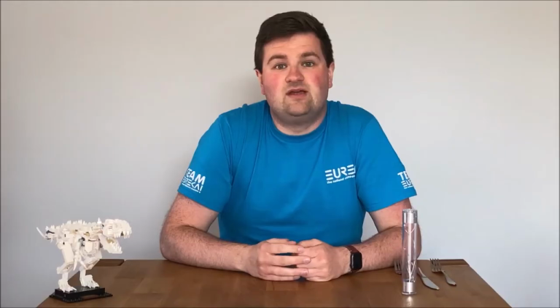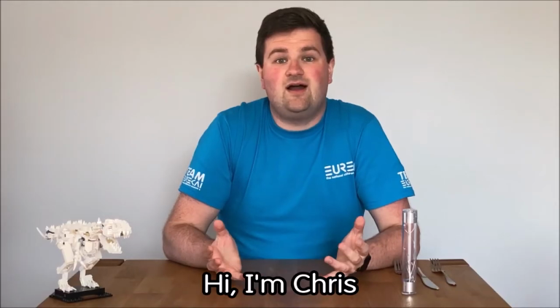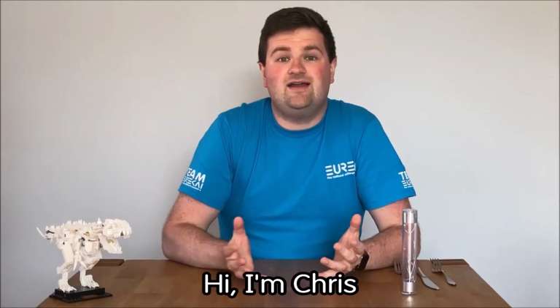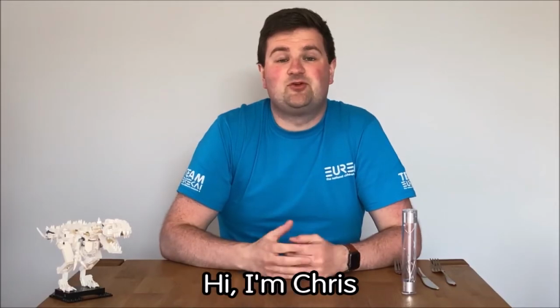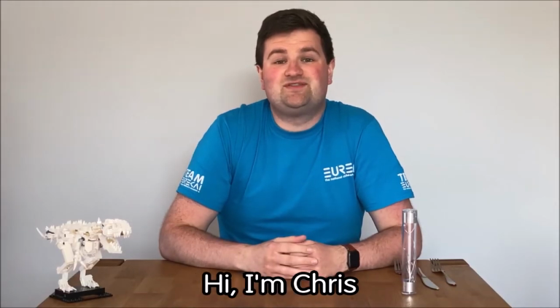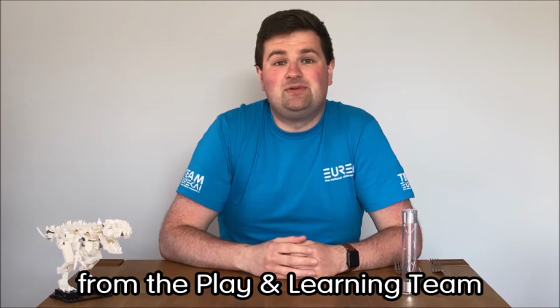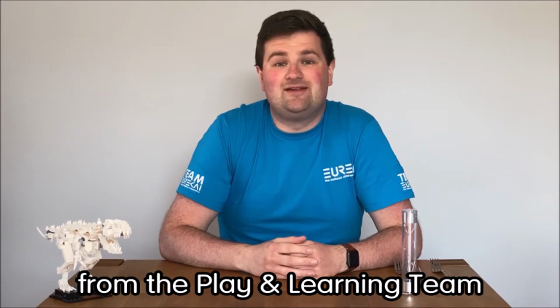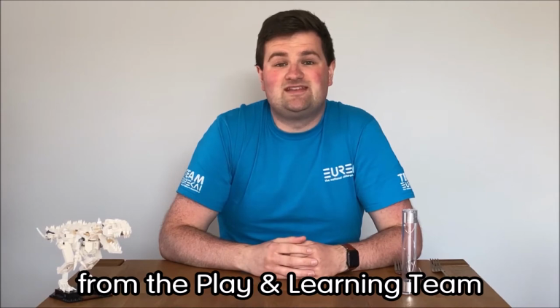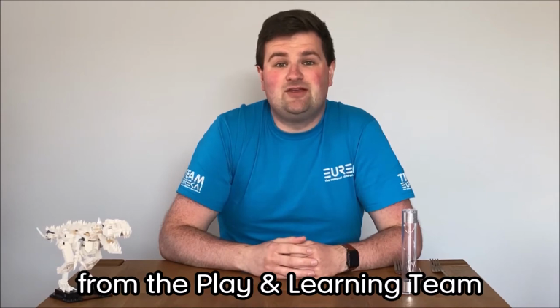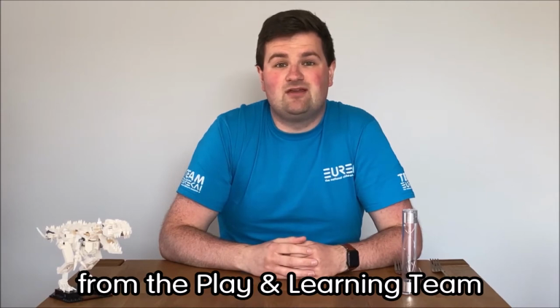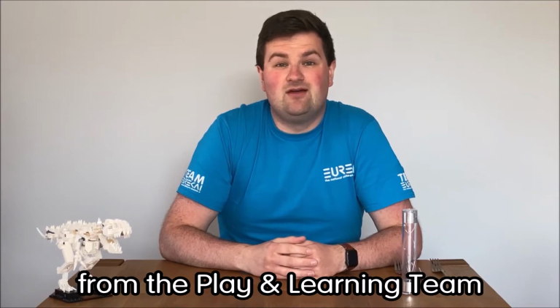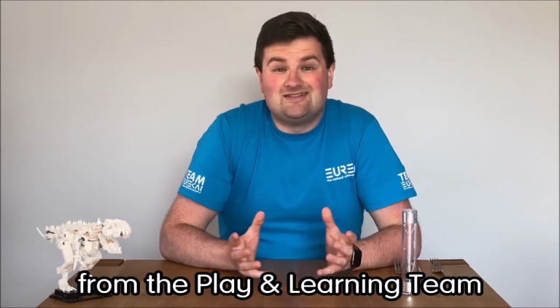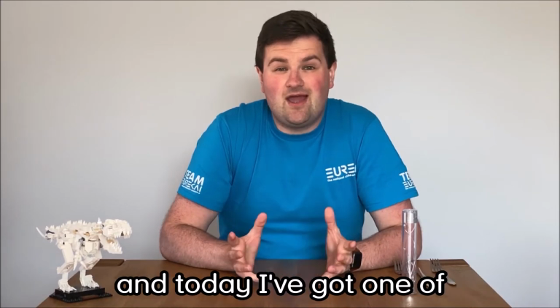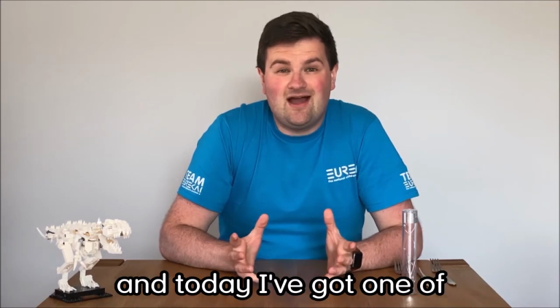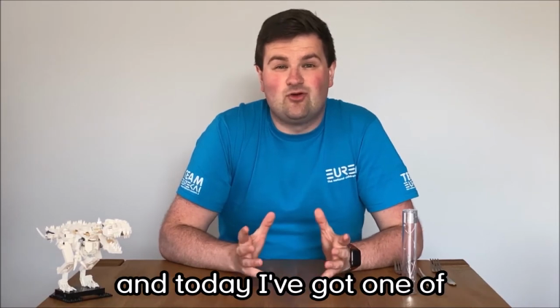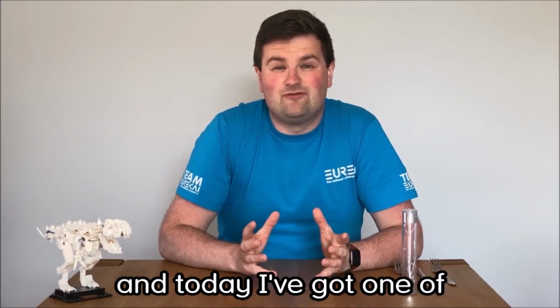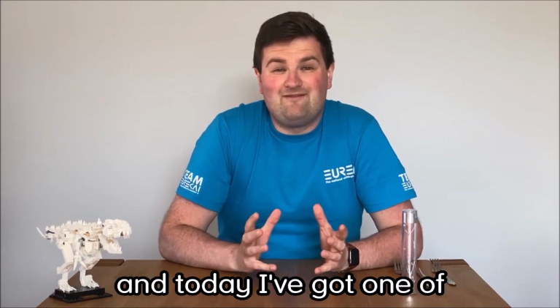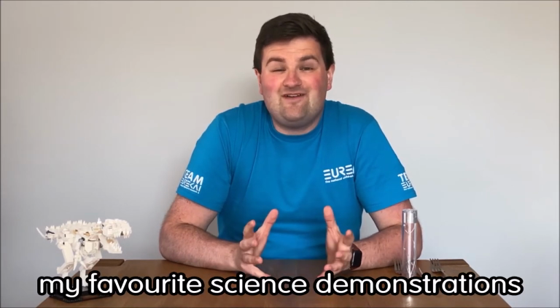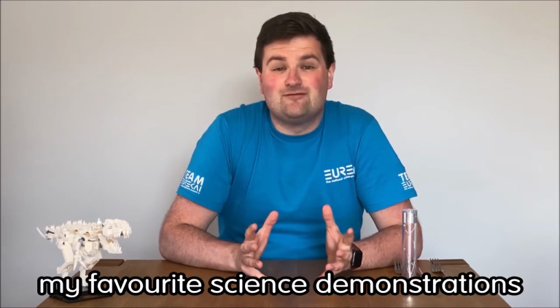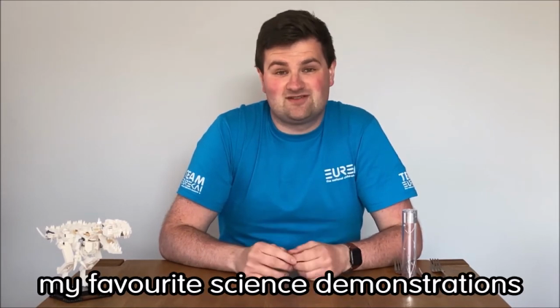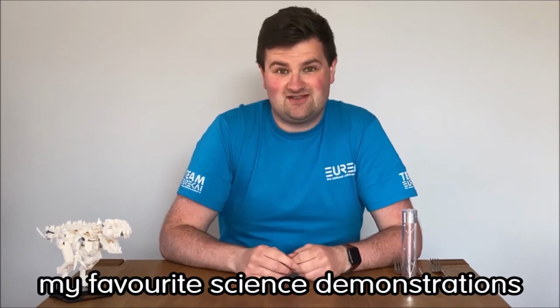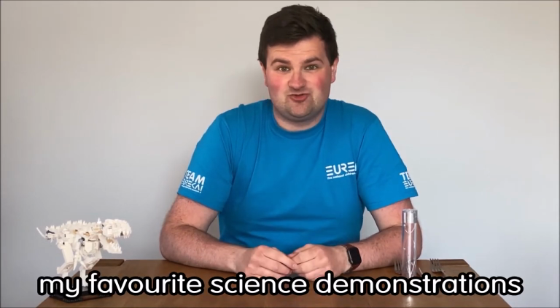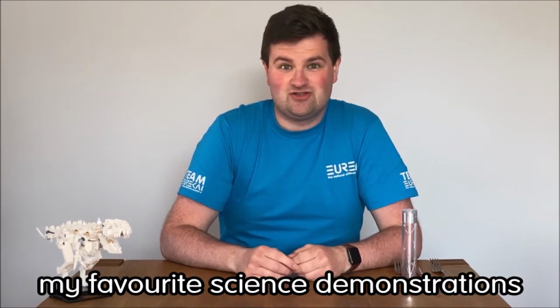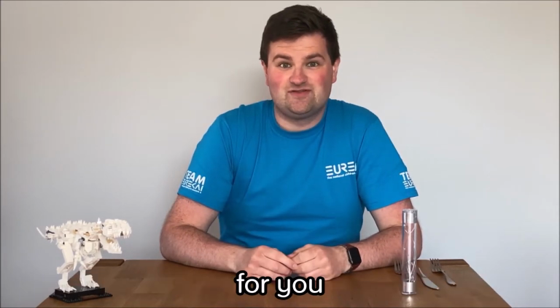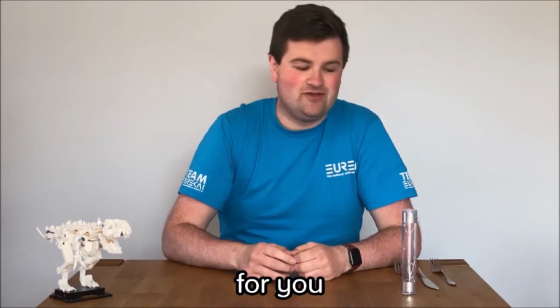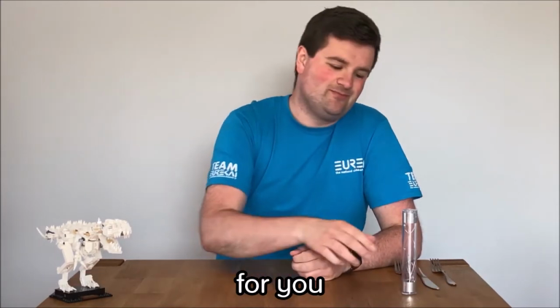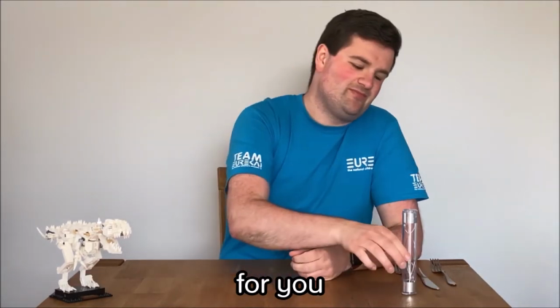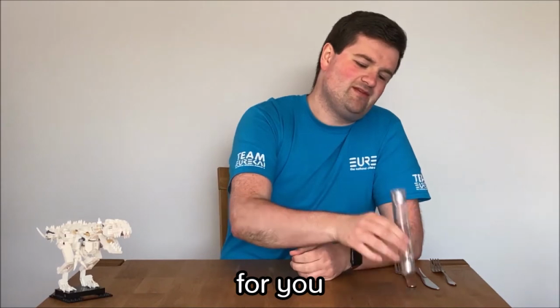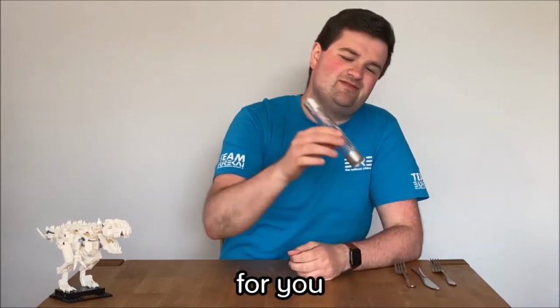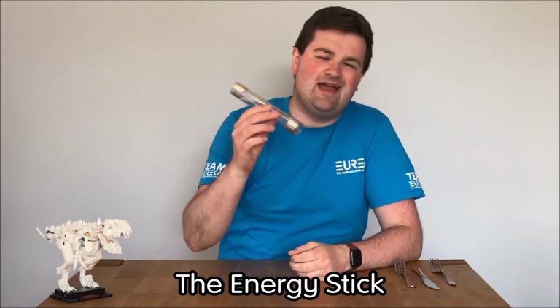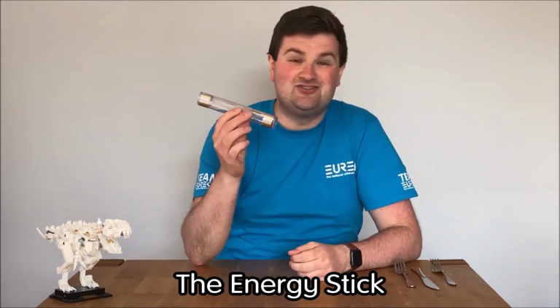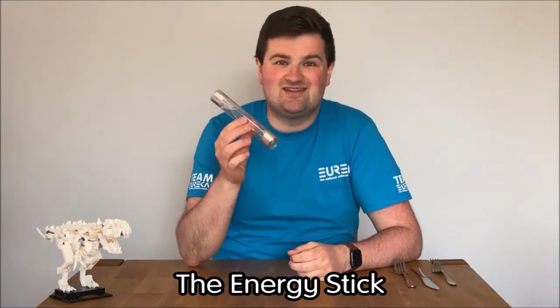Hi, I'm Chris from the Plain Learning team at Eureka, and today I've got one of my favourite science demonstrations for you: the energy stick.